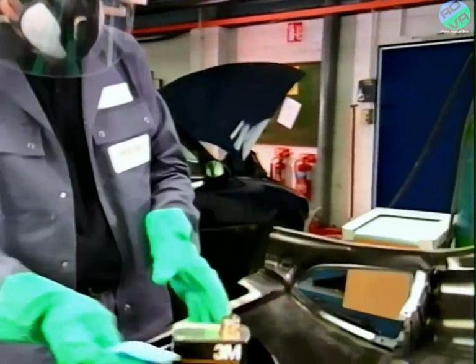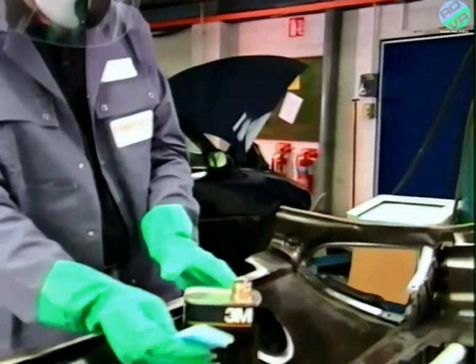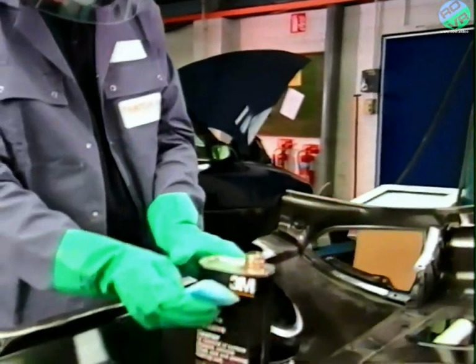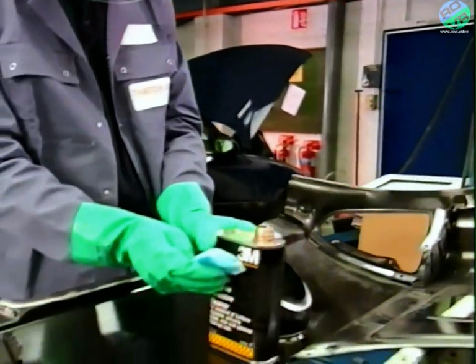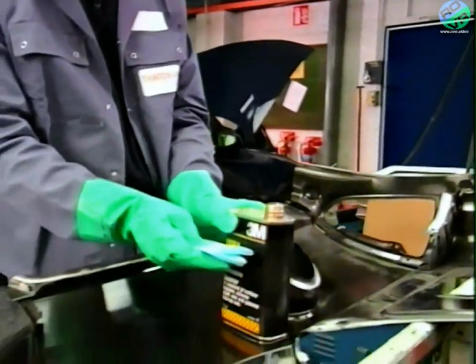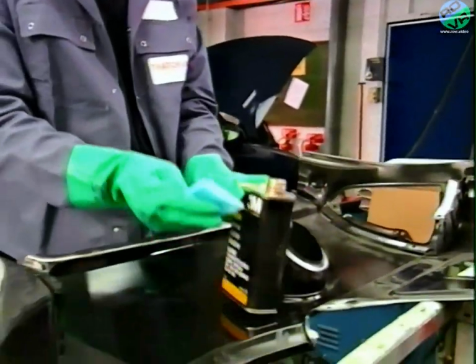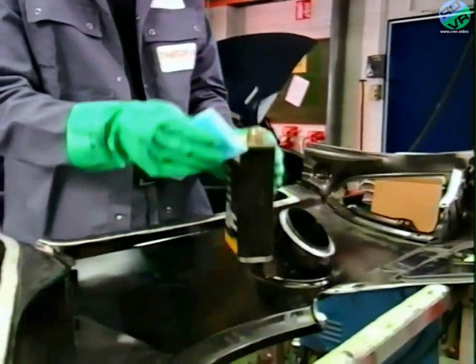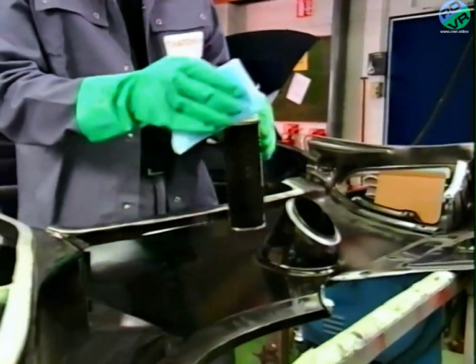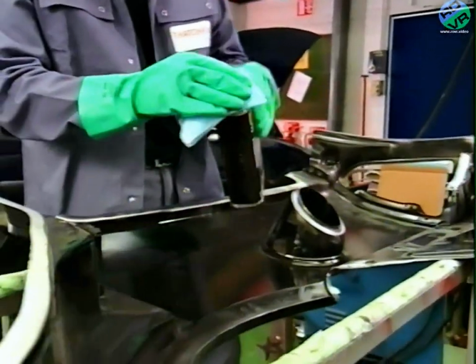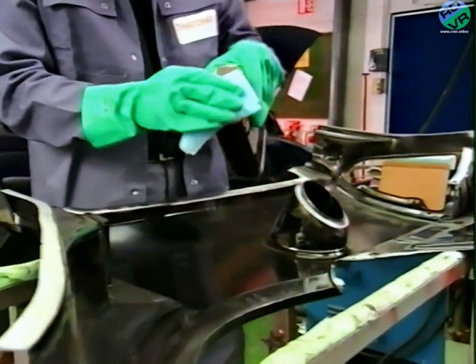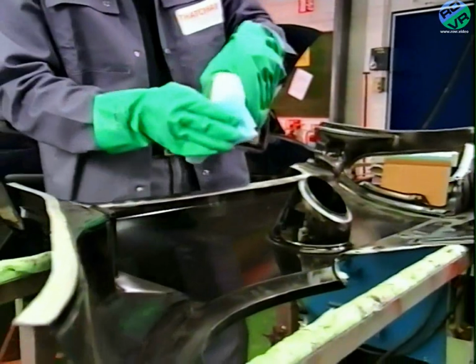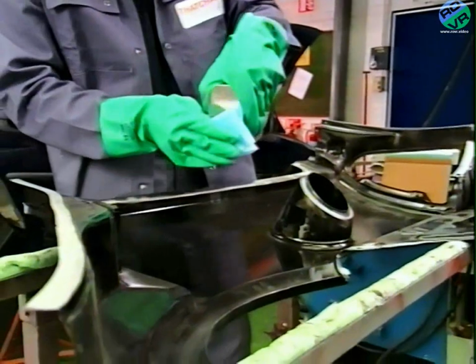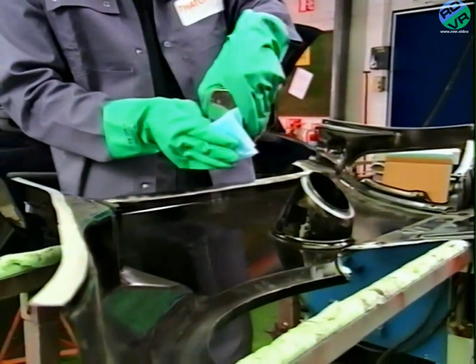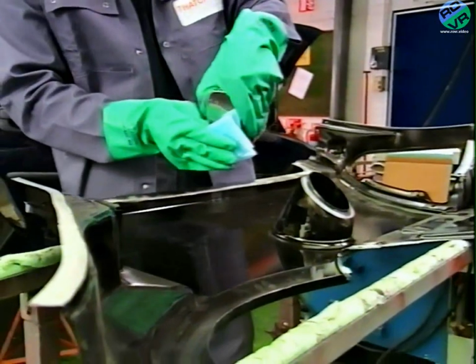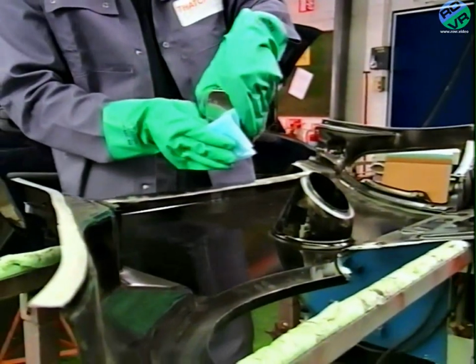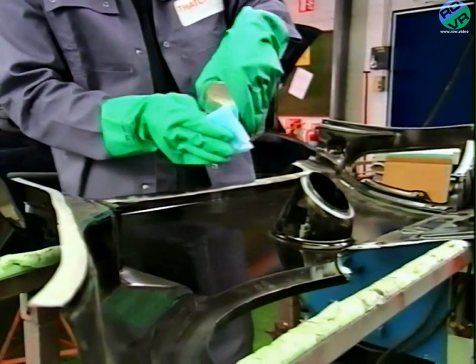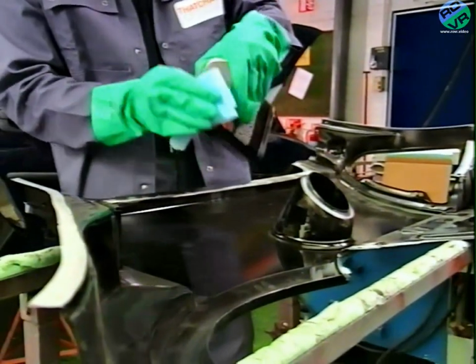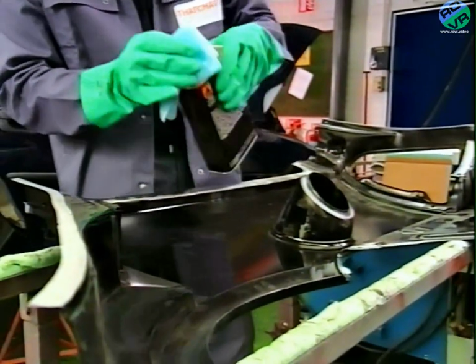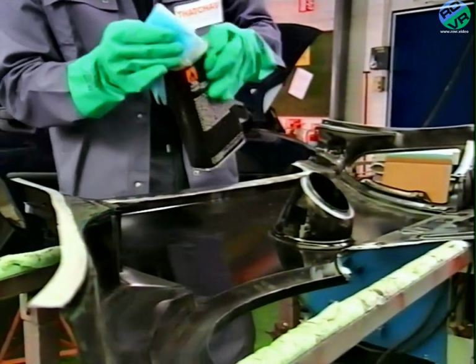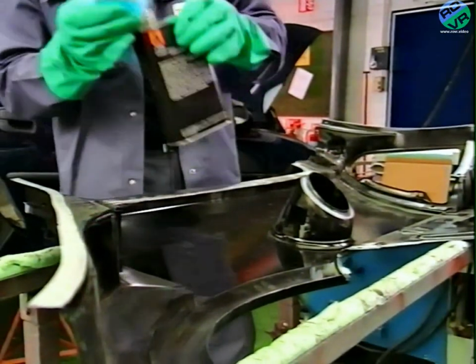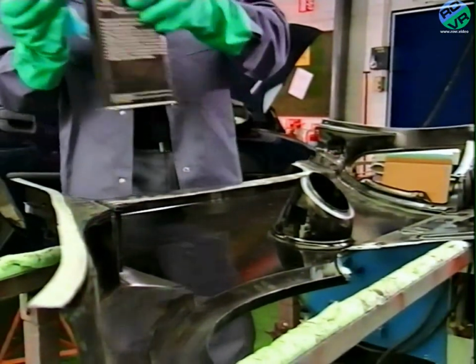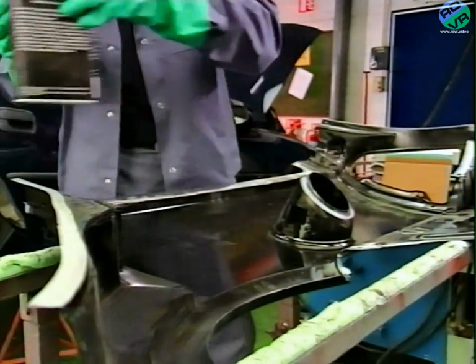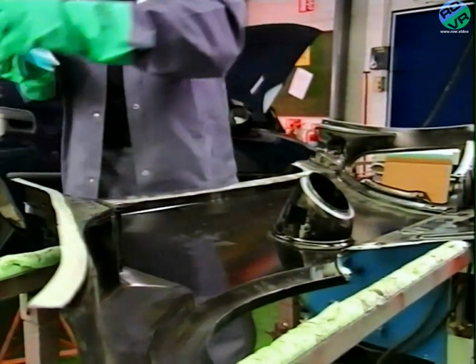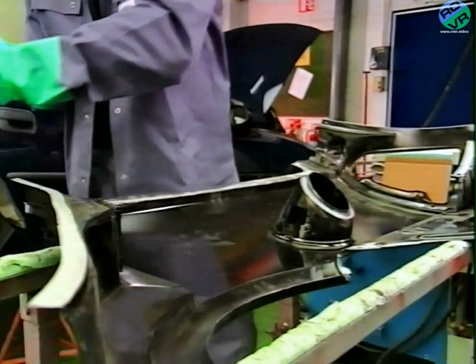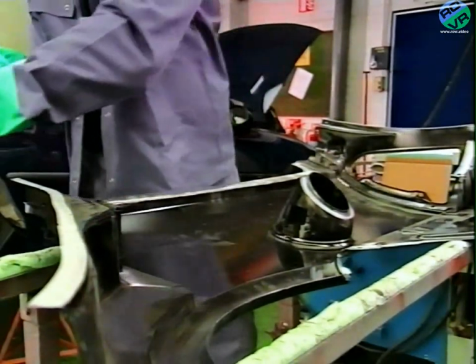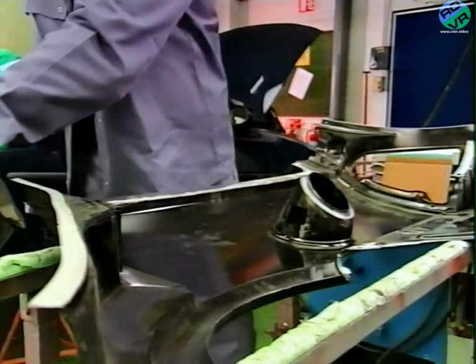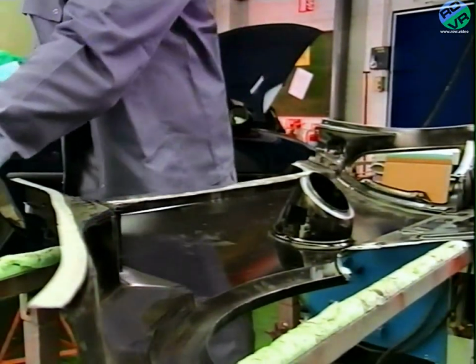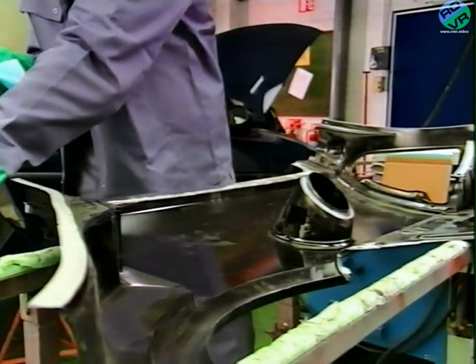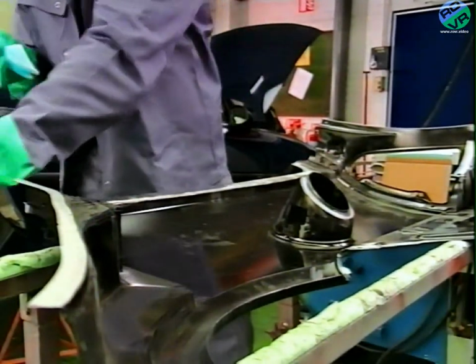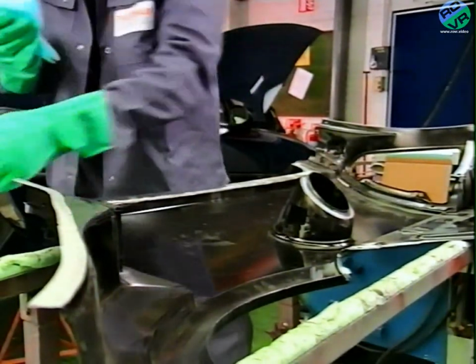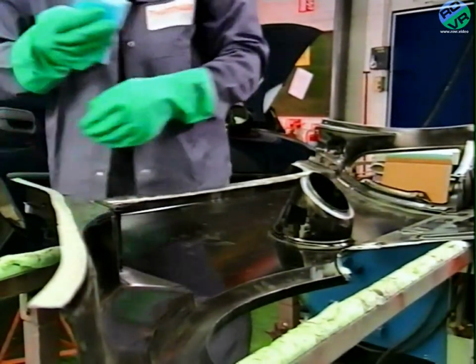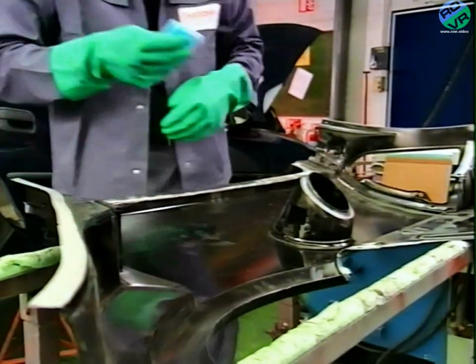All the flanges on the car and the new panel are cleaned with a general purpose cleaner to remove any remaining contaminants.